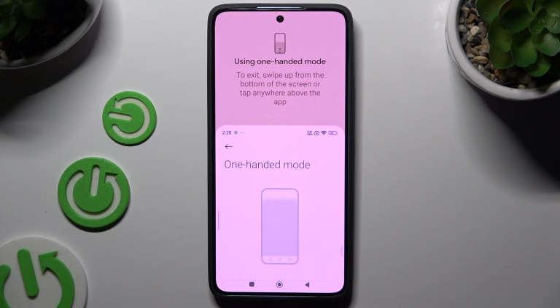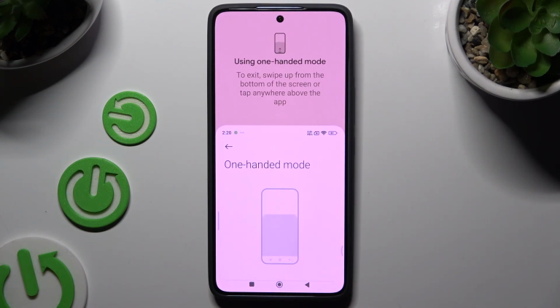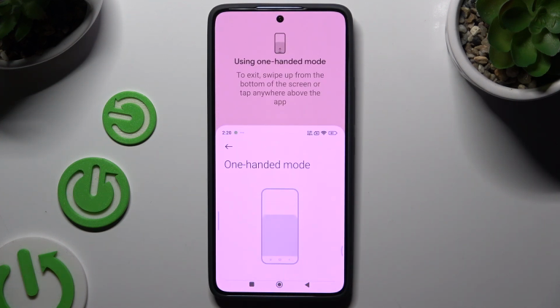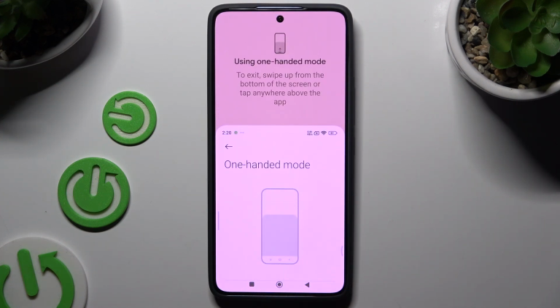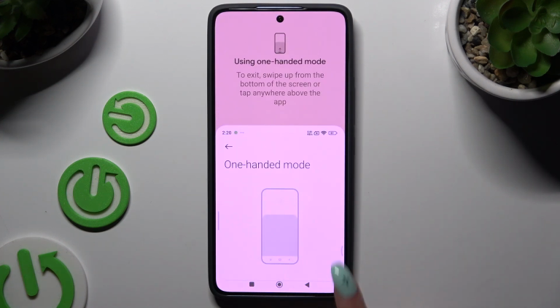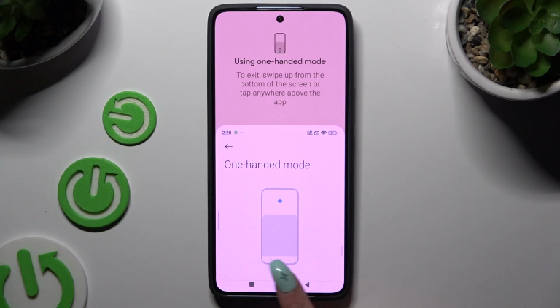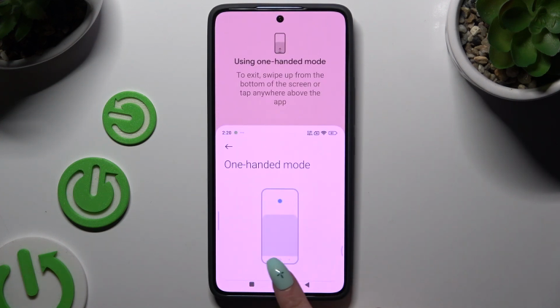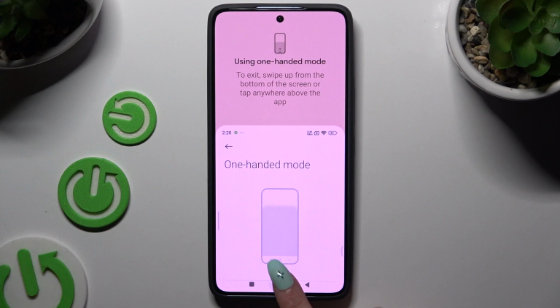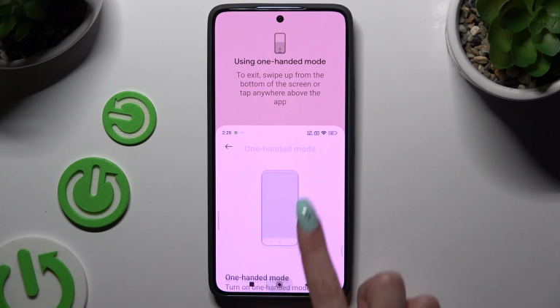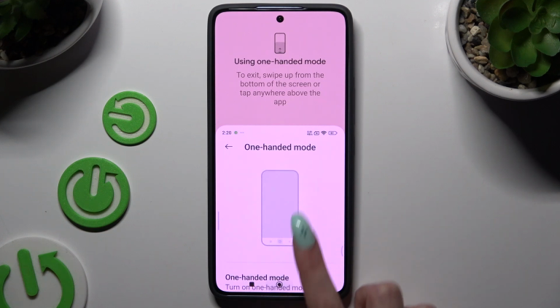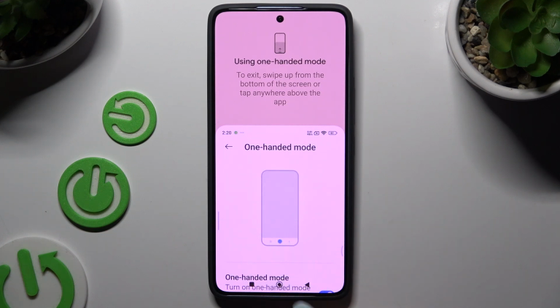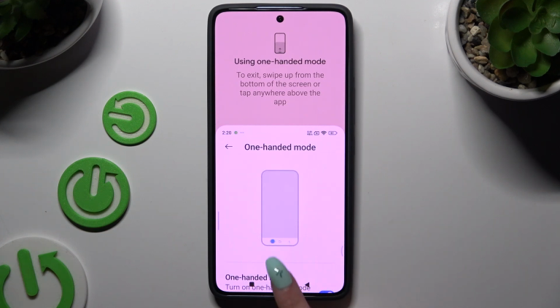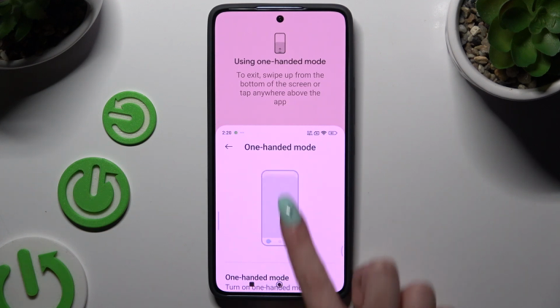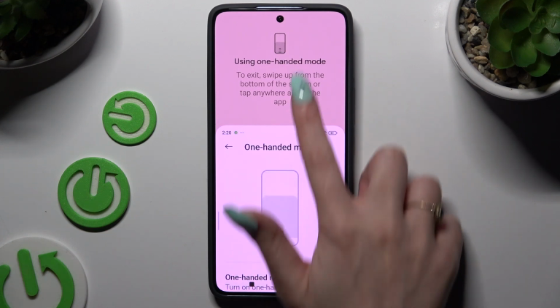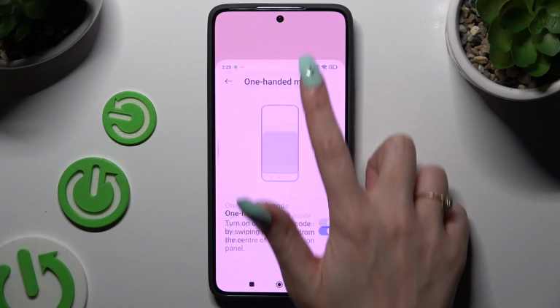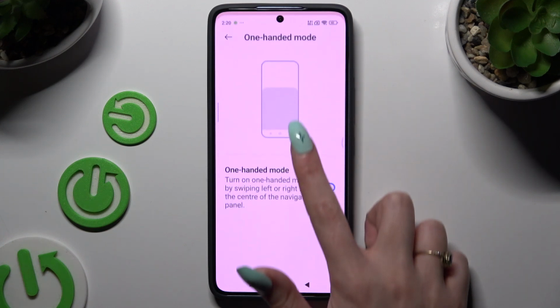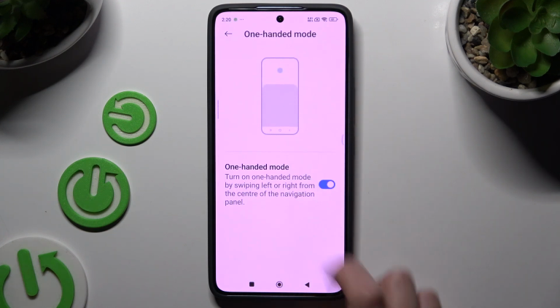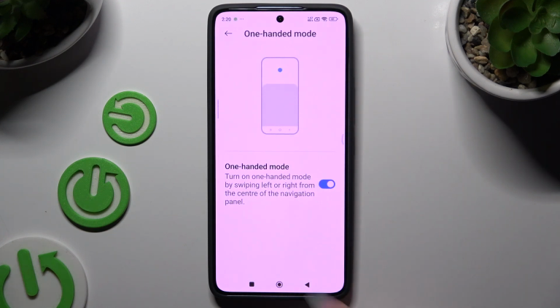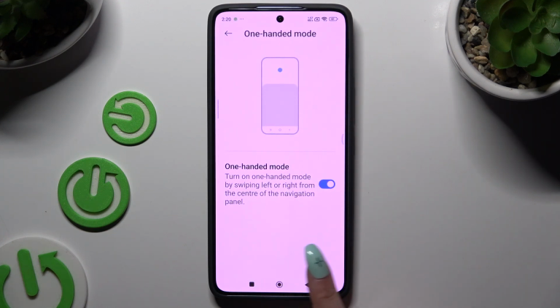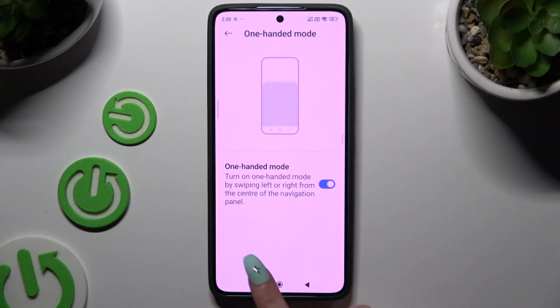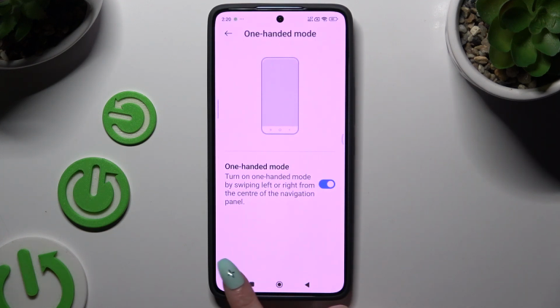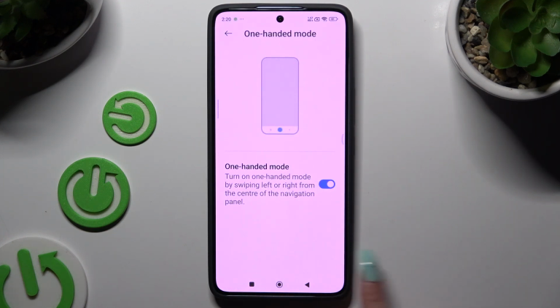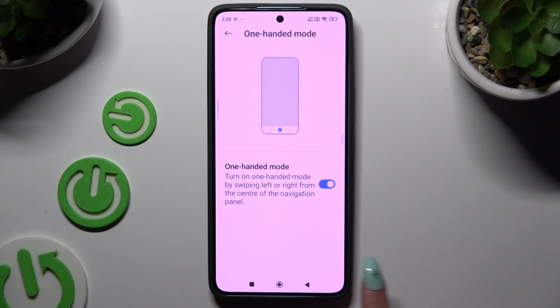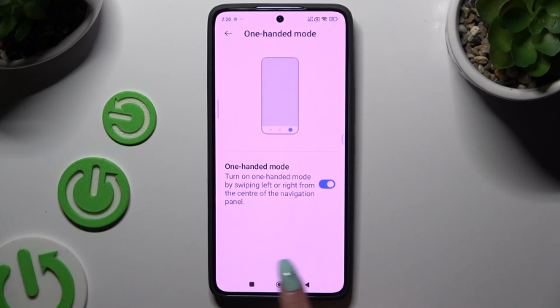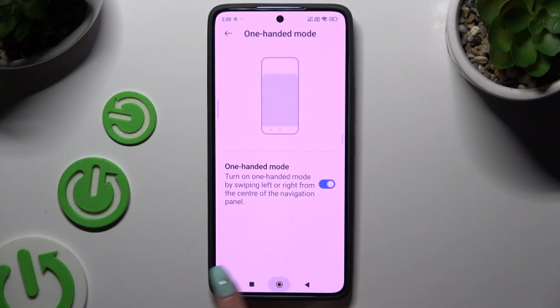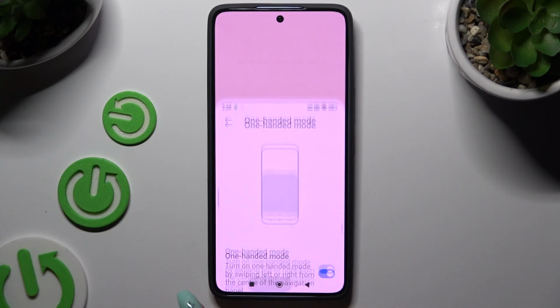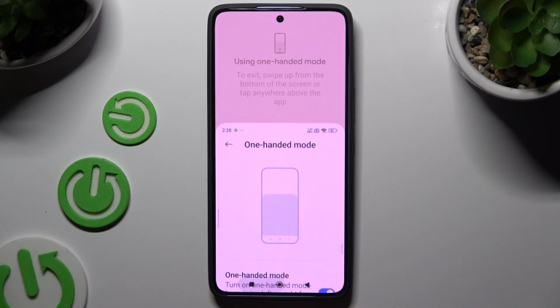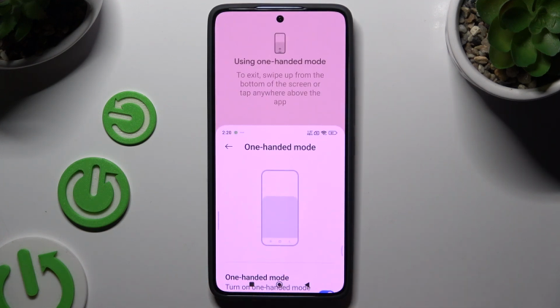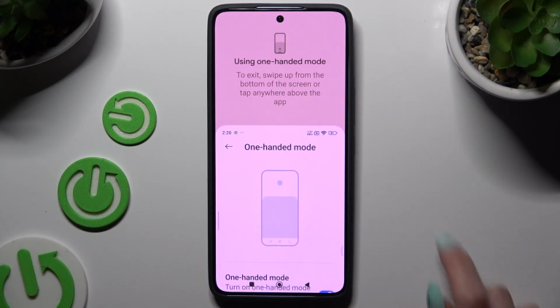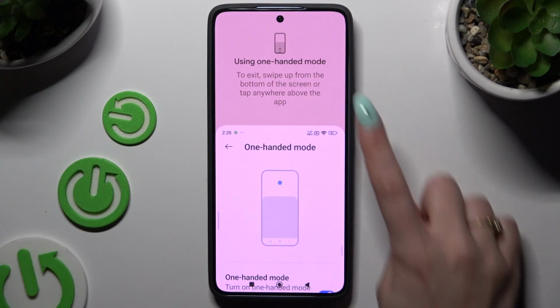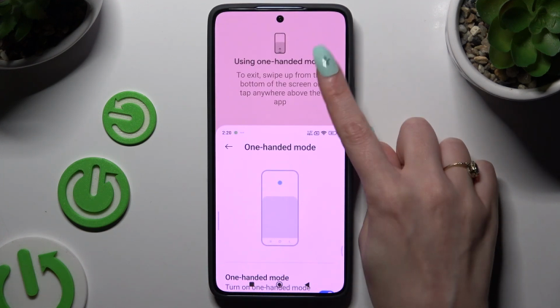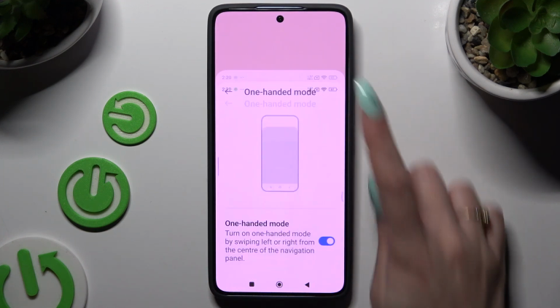To go back to full screen, you can swipe up, or click on the area at the top.